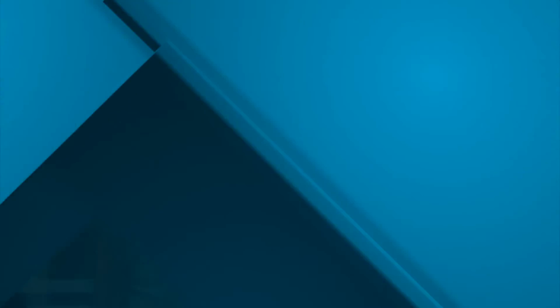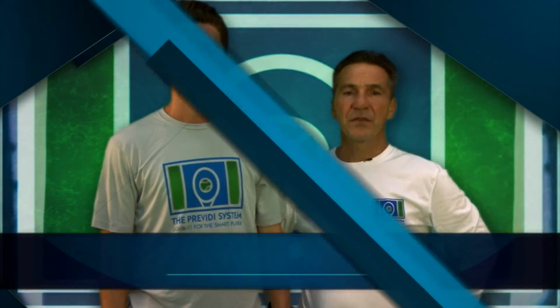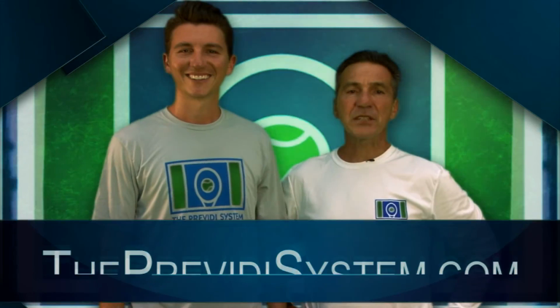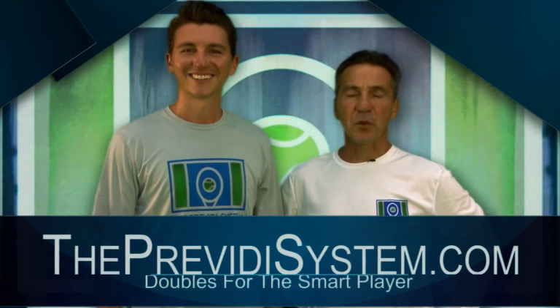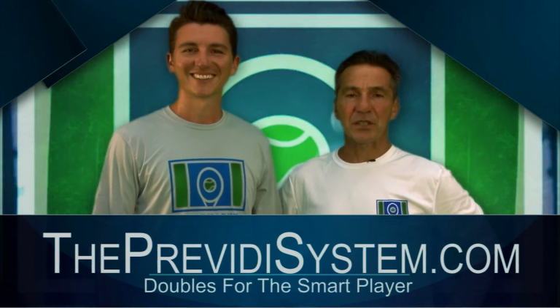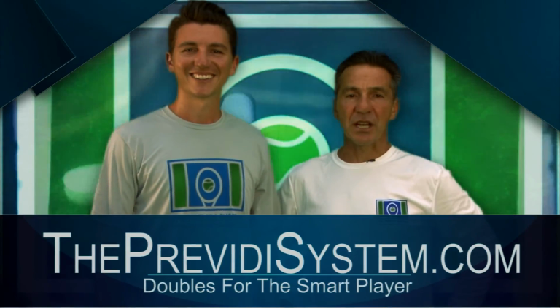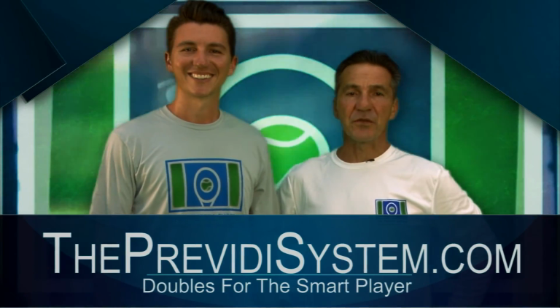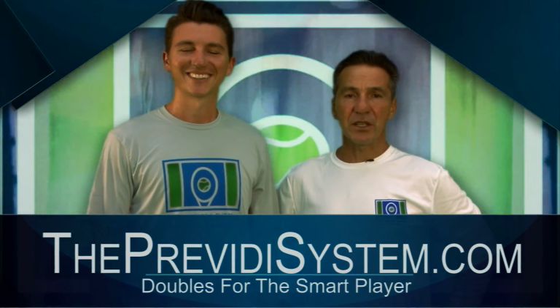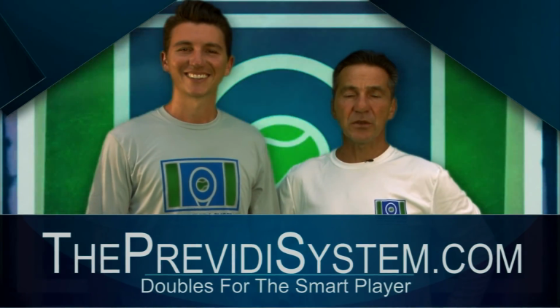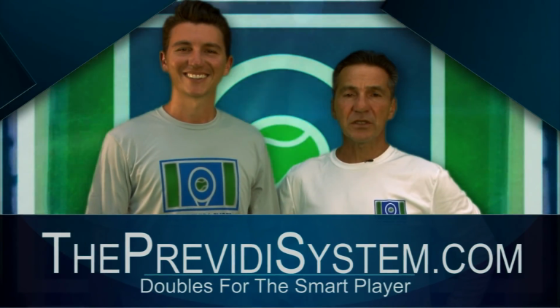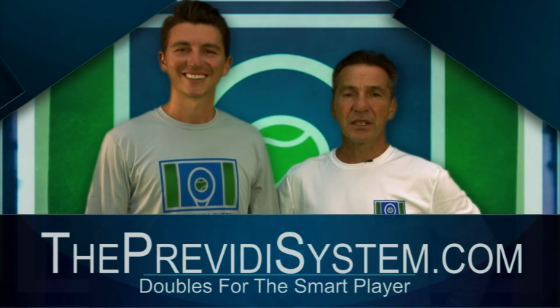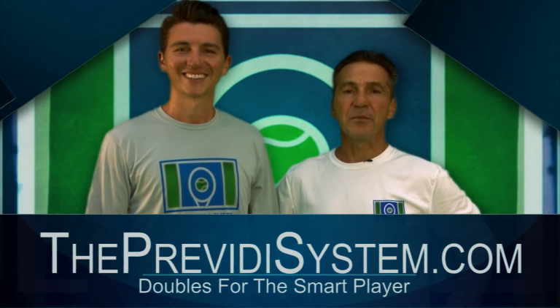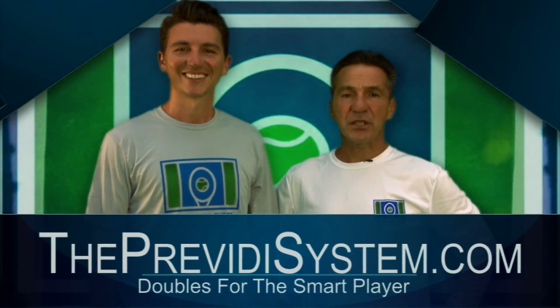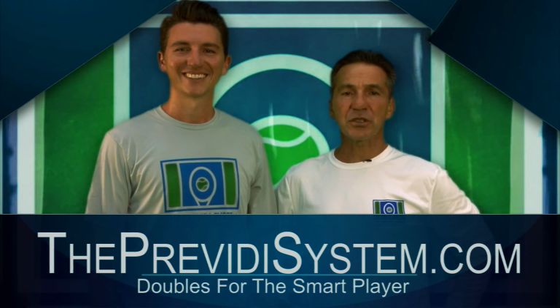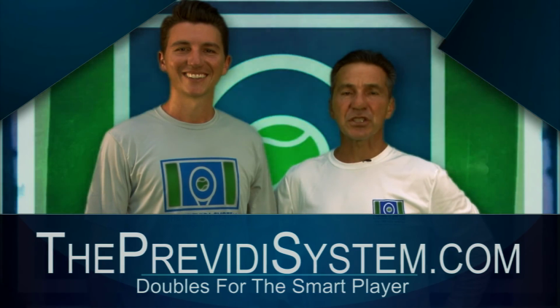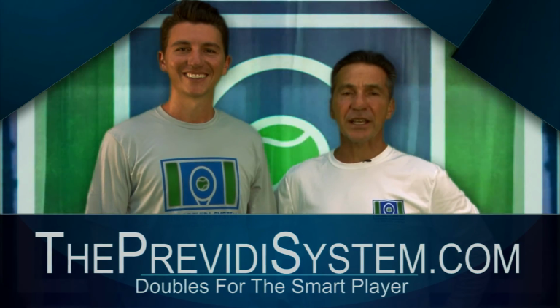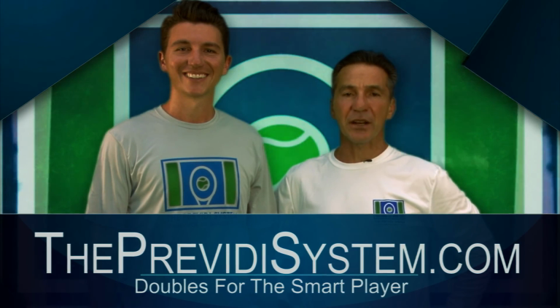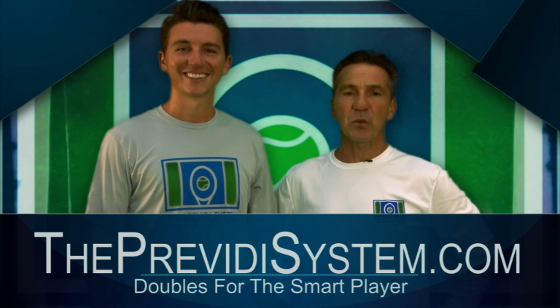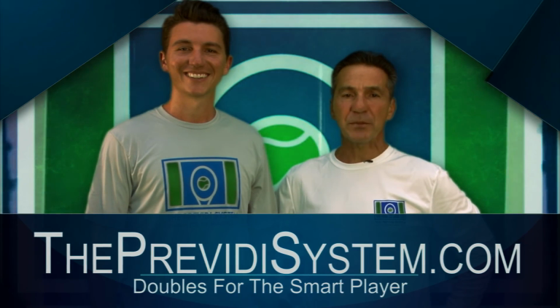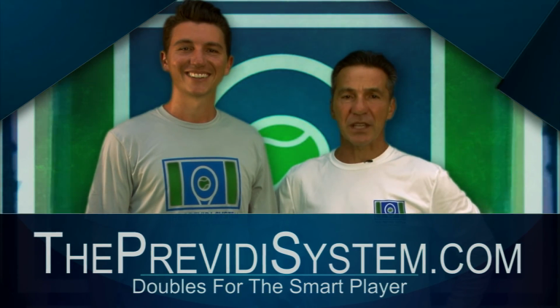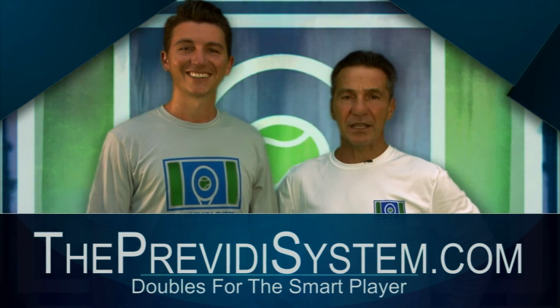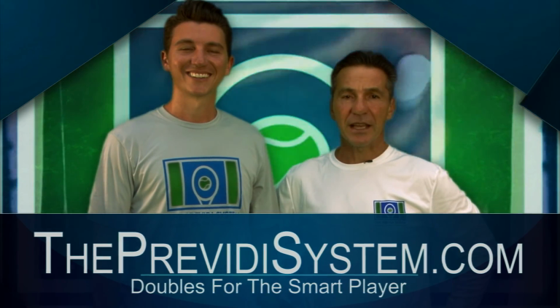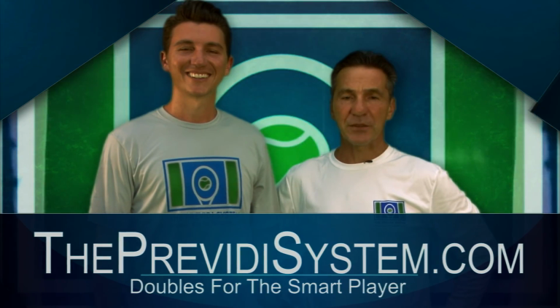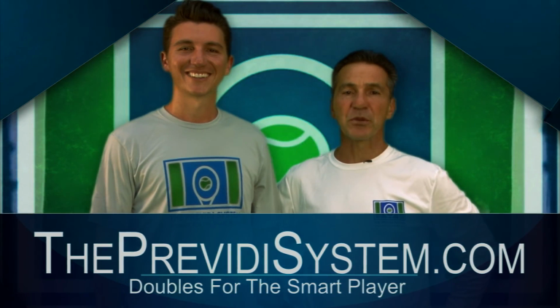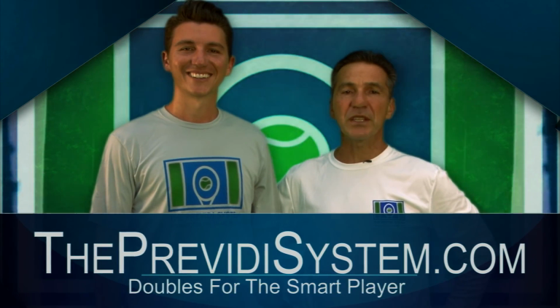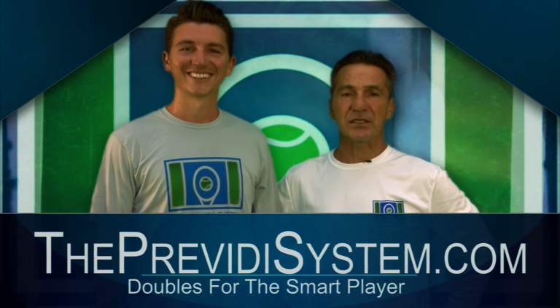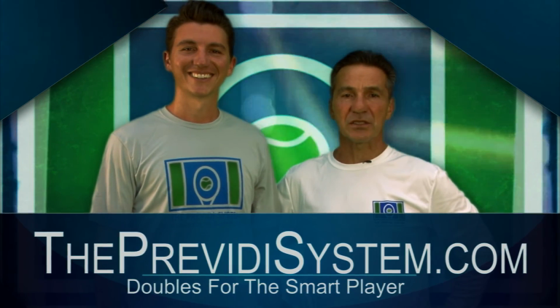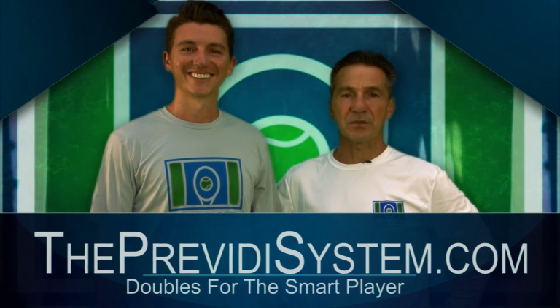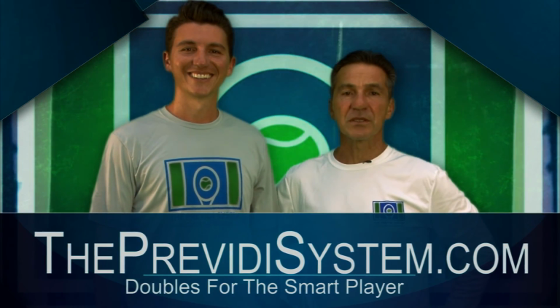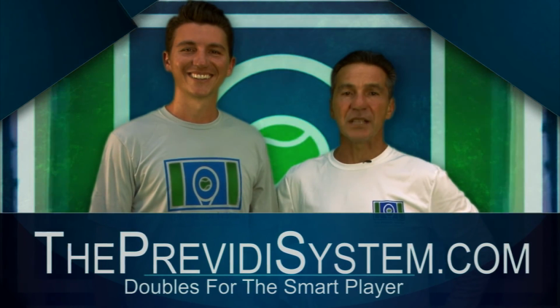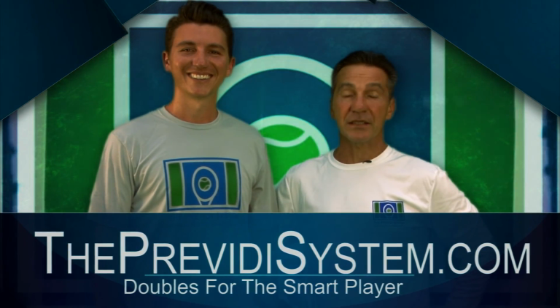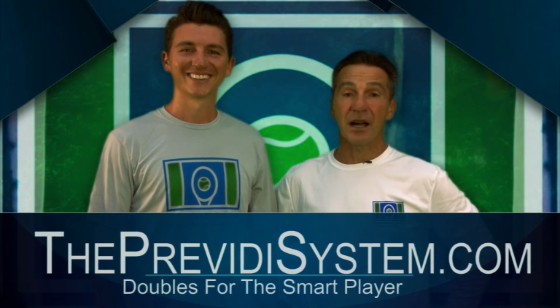Thanks for watching our videos and make sure to check out our website at ThePravitiSystem.com.